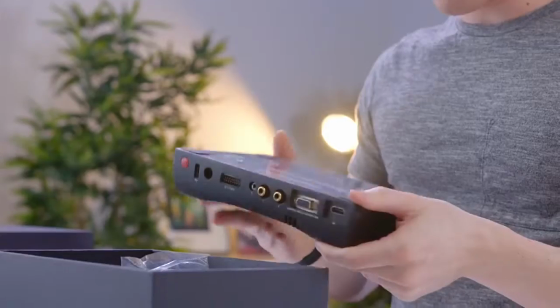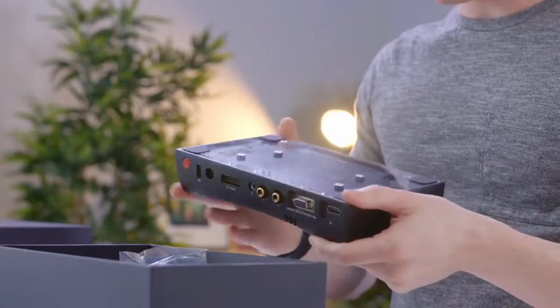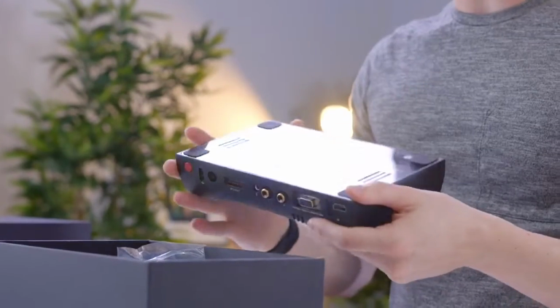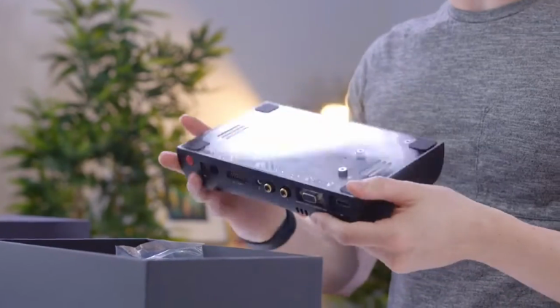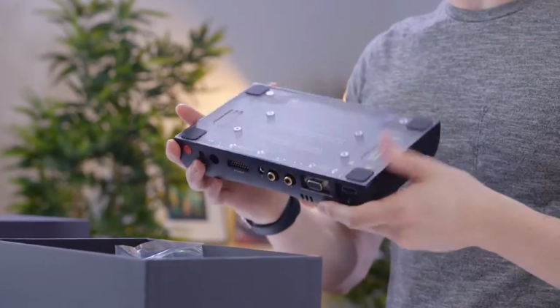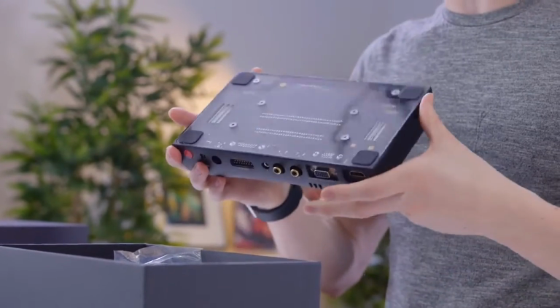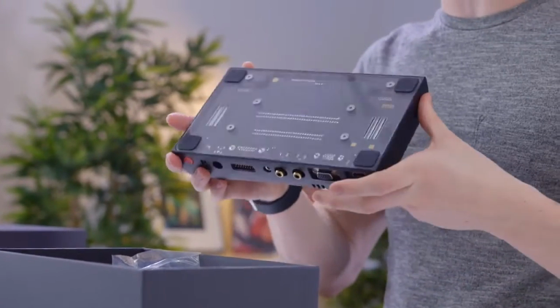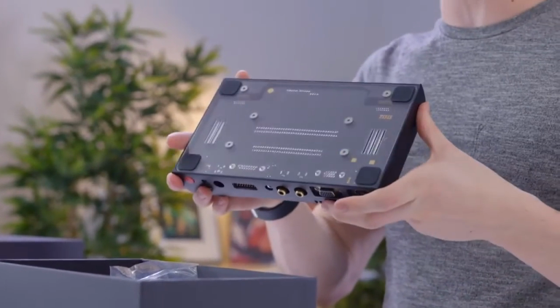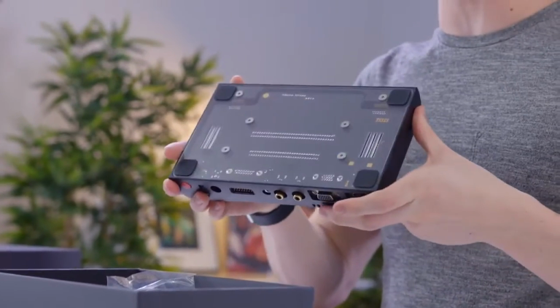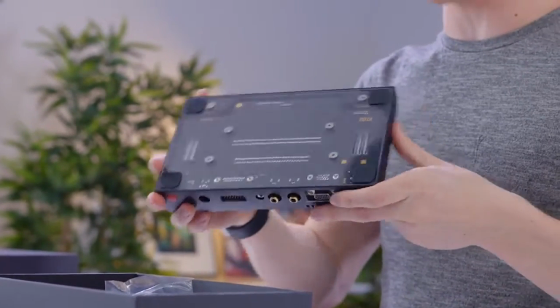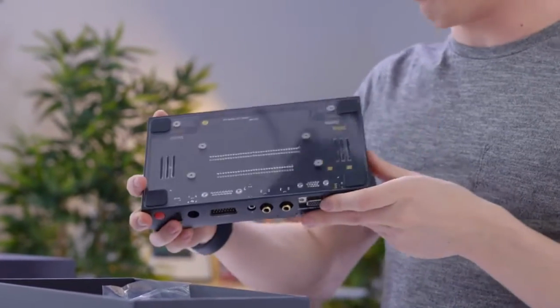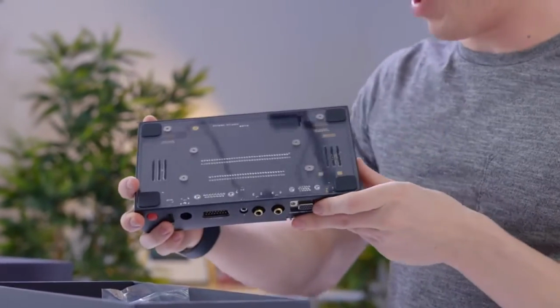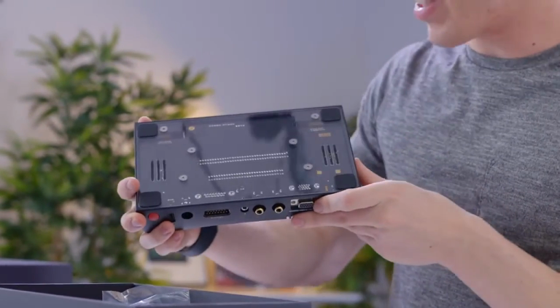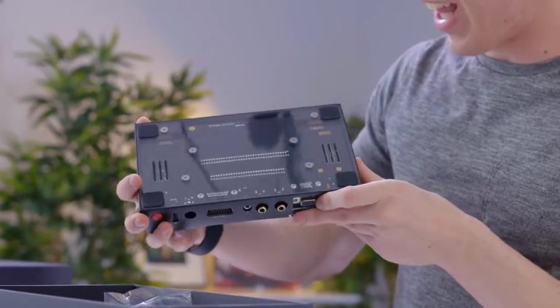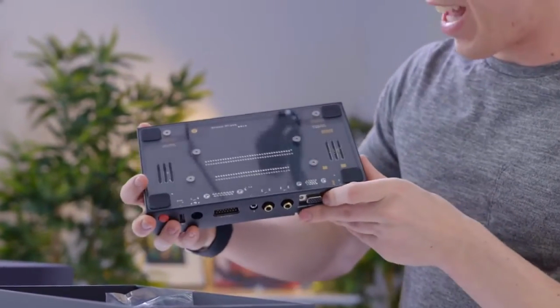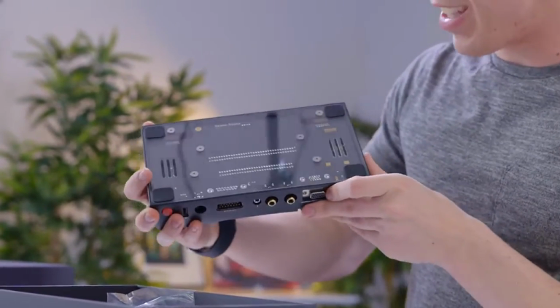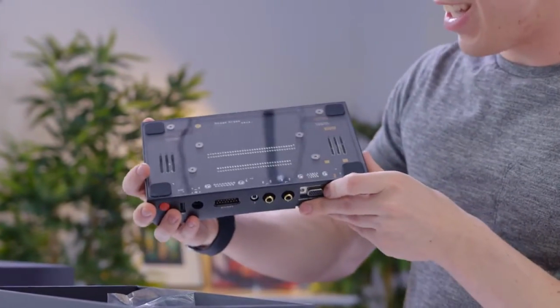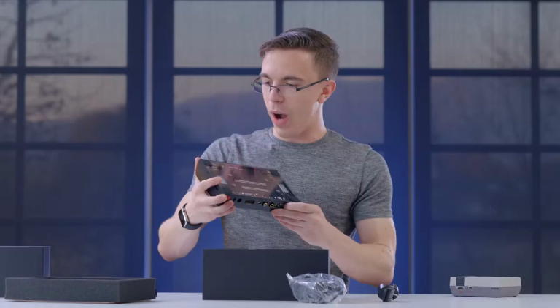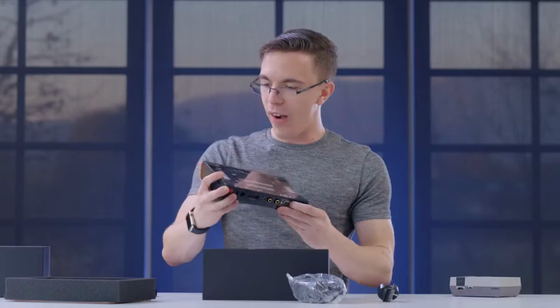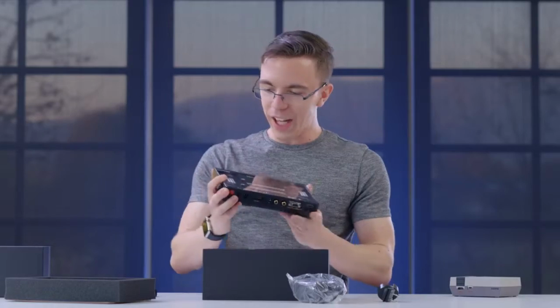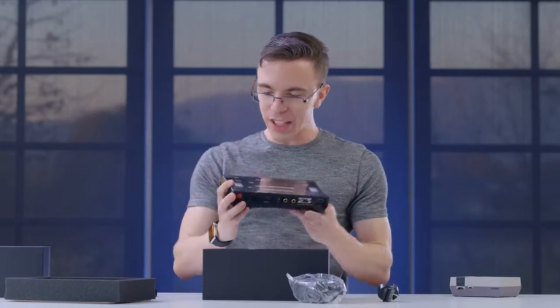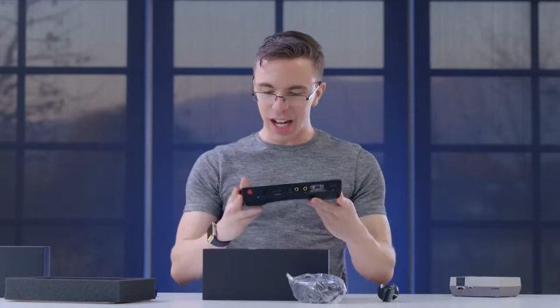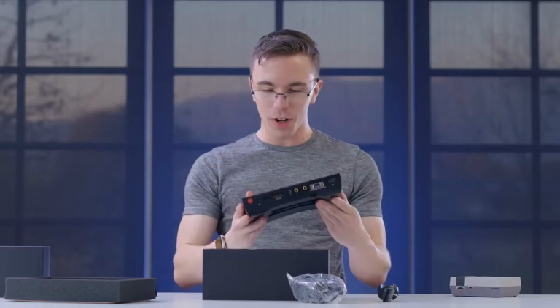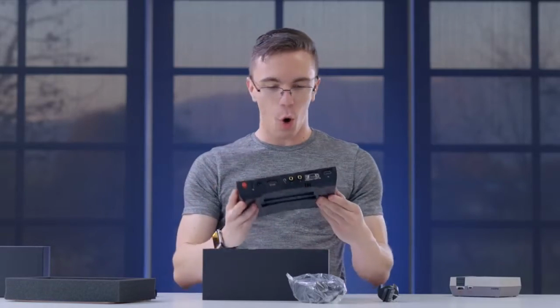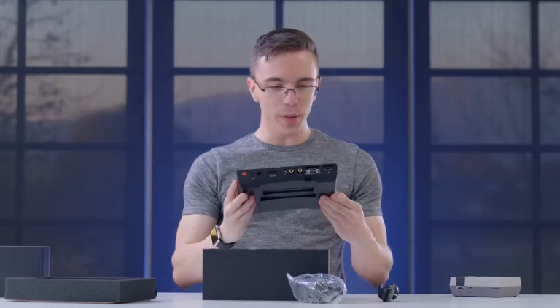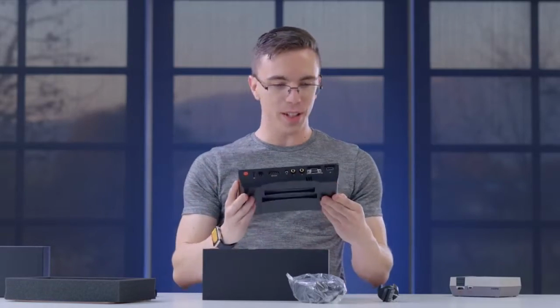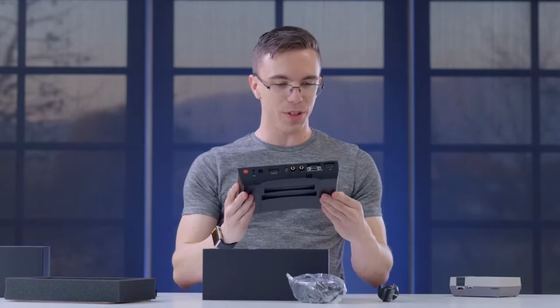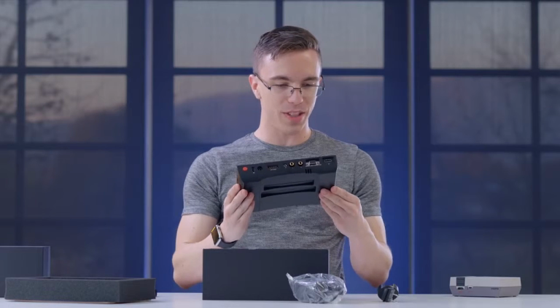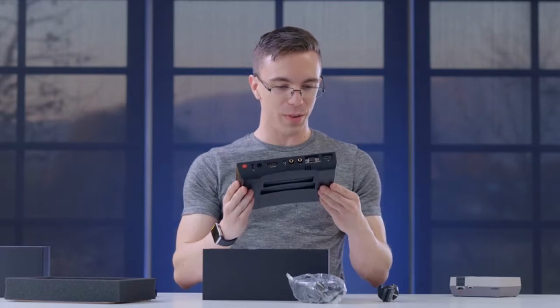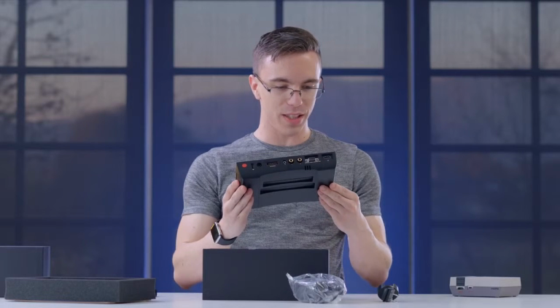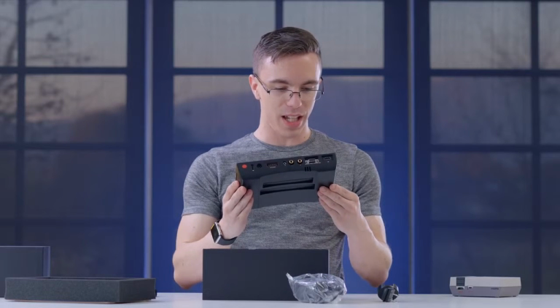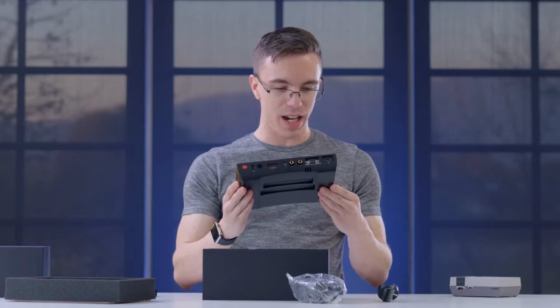Oh, I didn't even realize — the bottom is like plexiglass. Wow, I actually kind of want to open this up just to see what's inside.